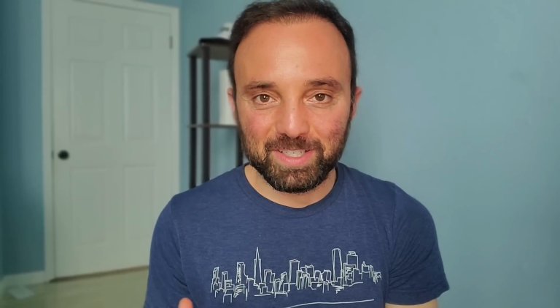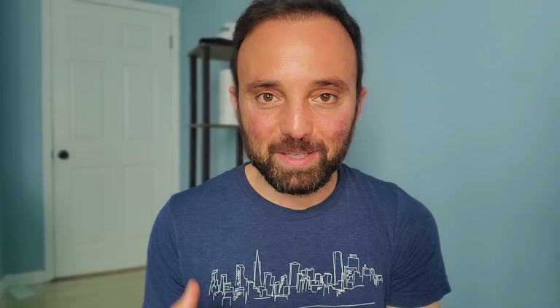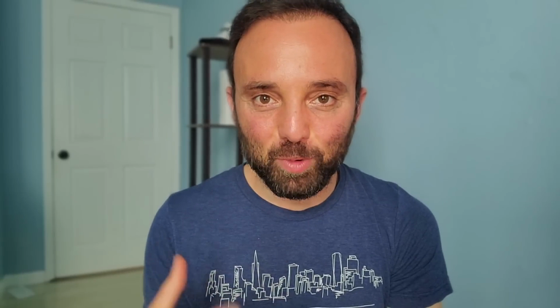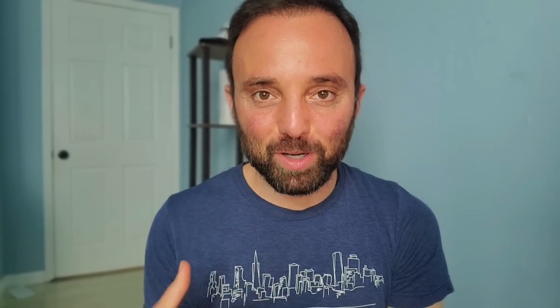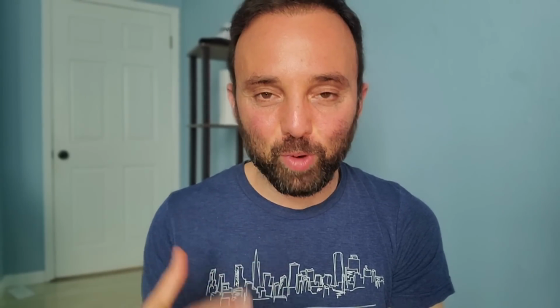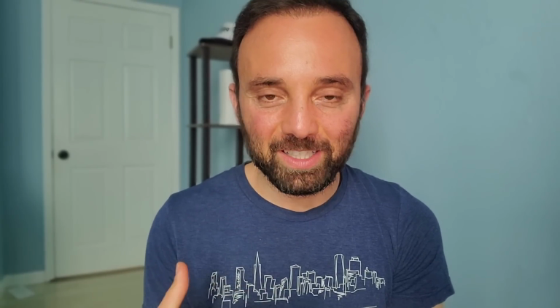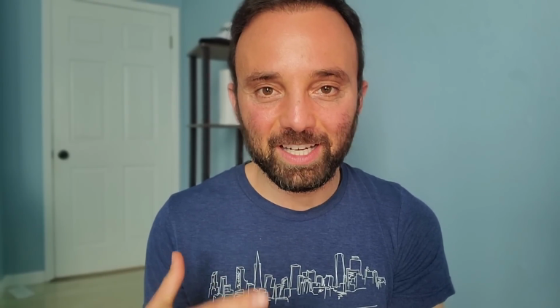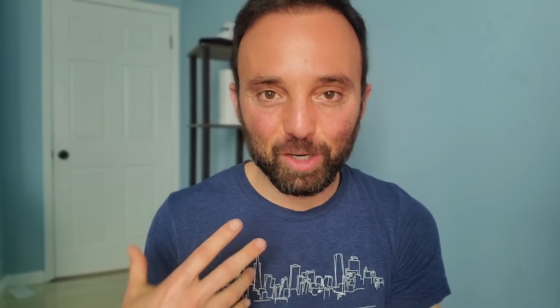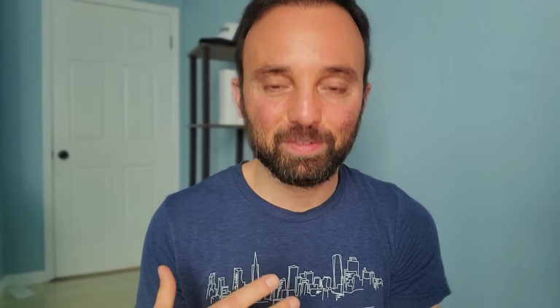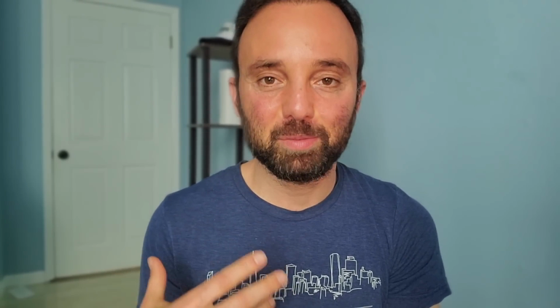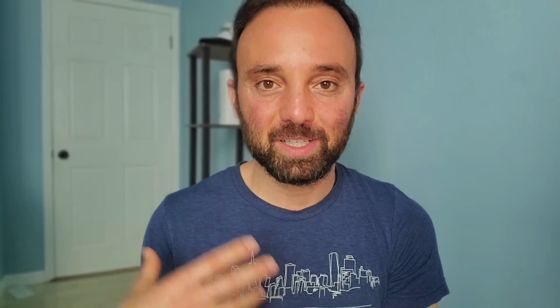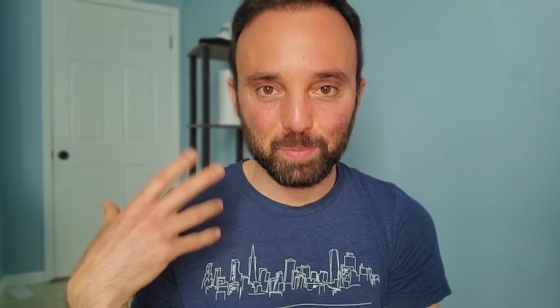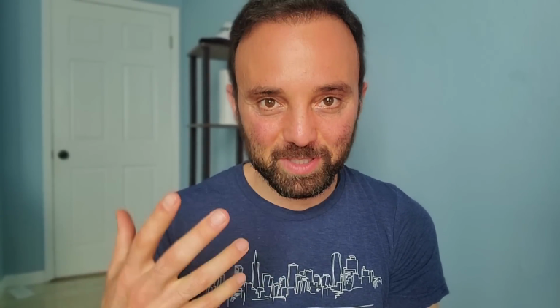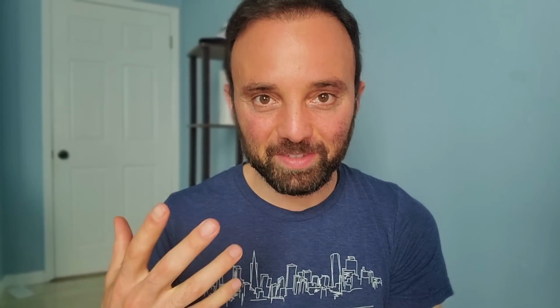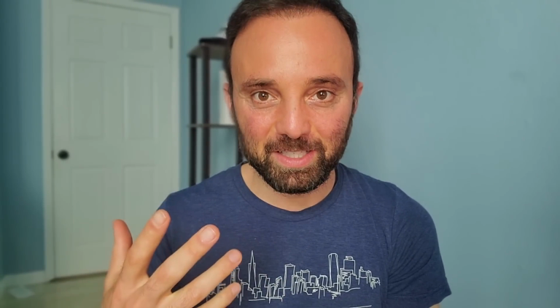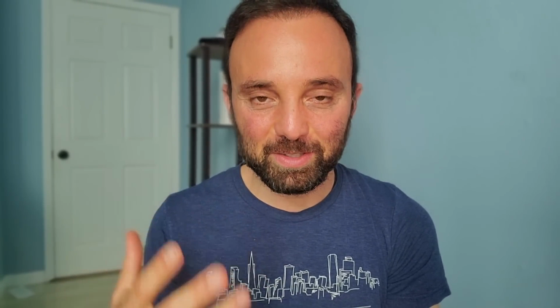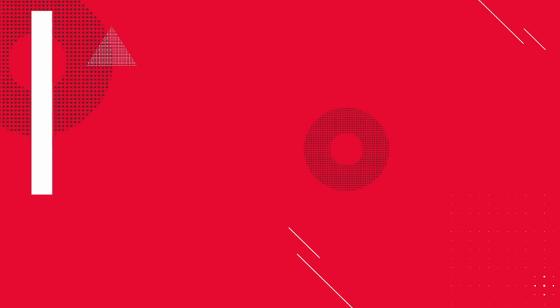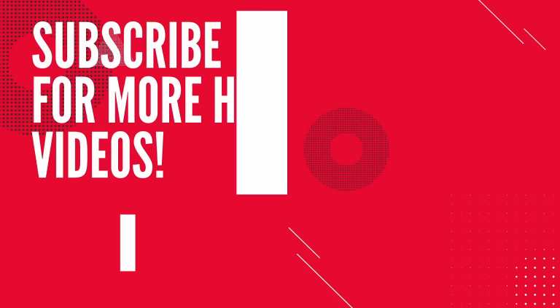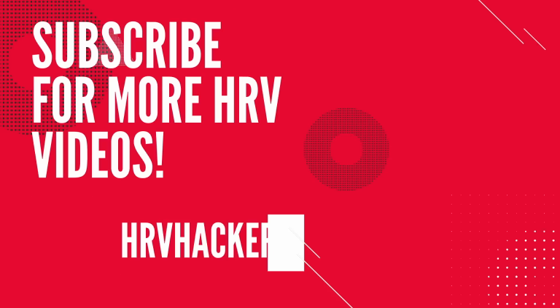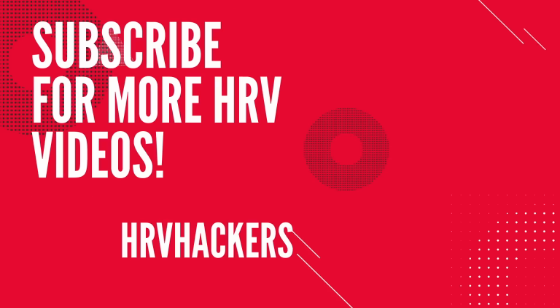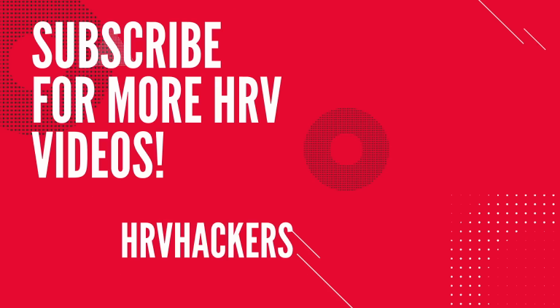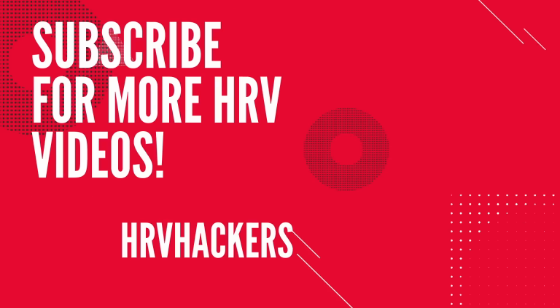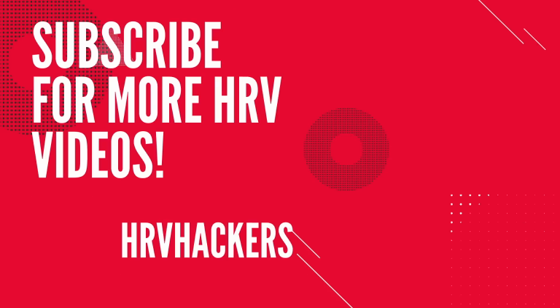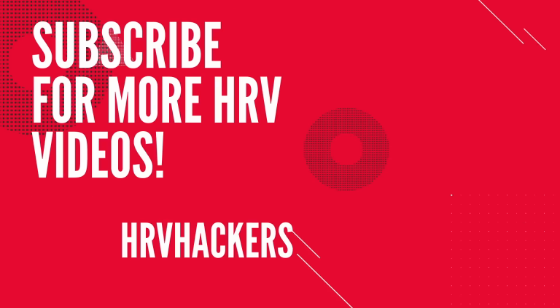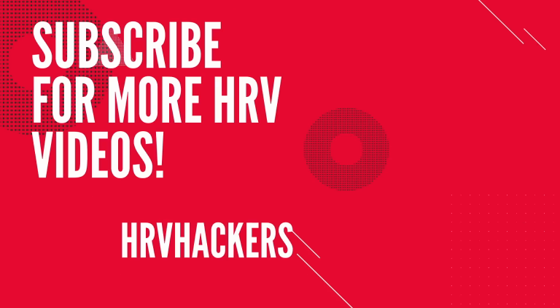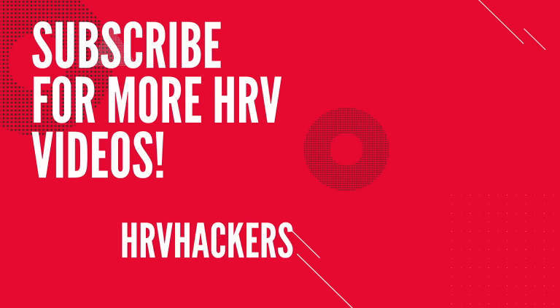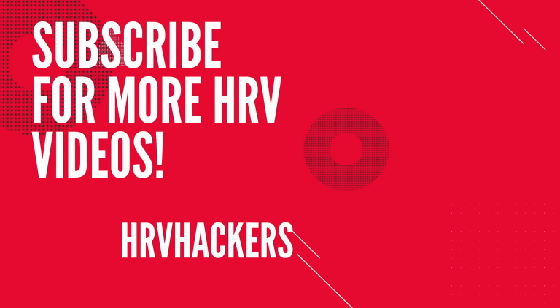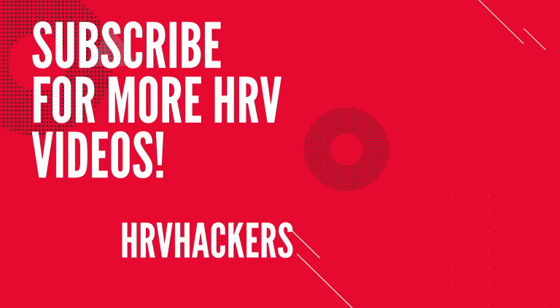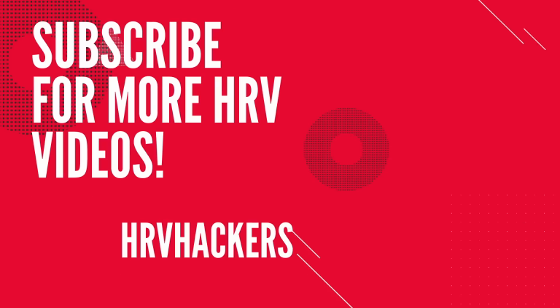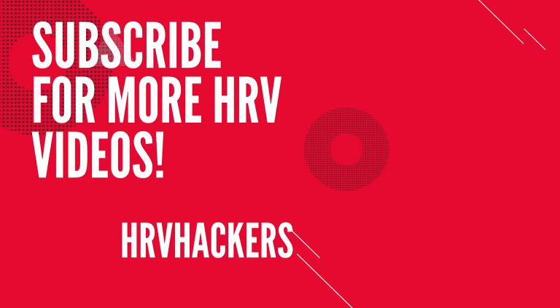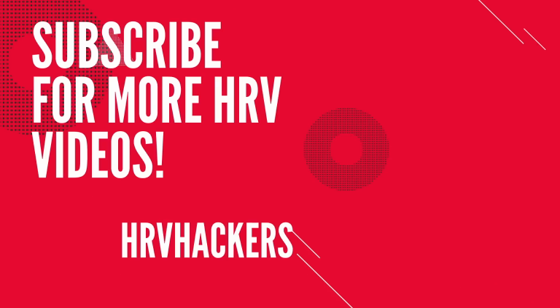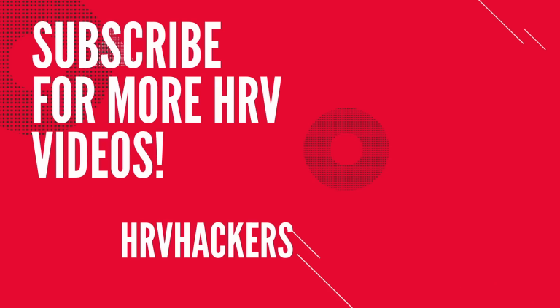I hope you enjoyed that. If you want to see more quality heart rate variability boosting videos, please subscribe to my channel and I will see you in the next one.